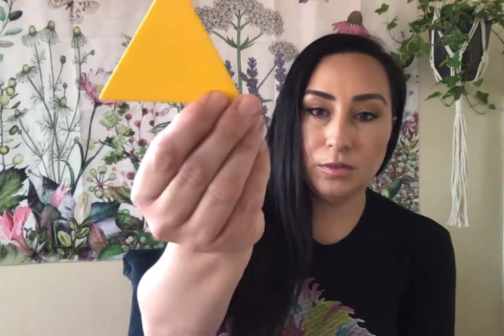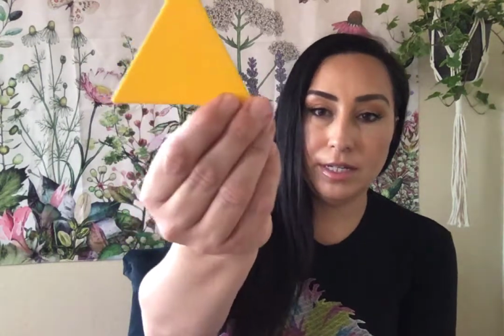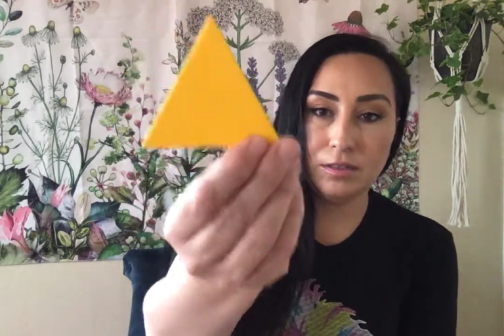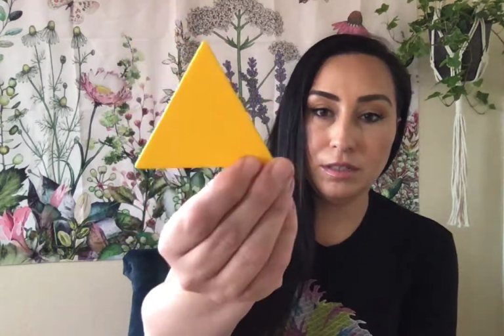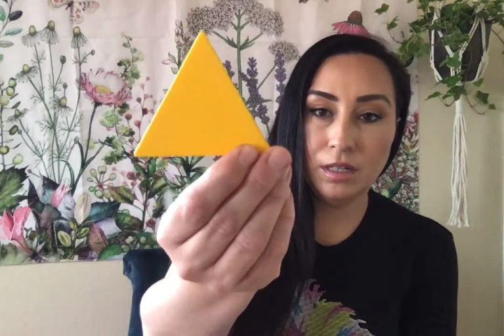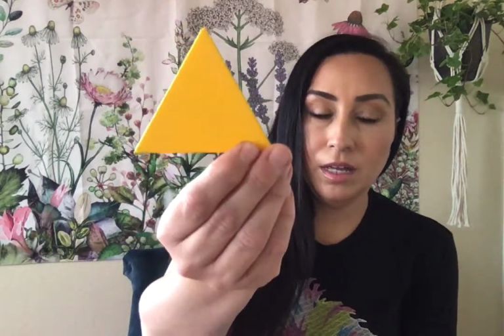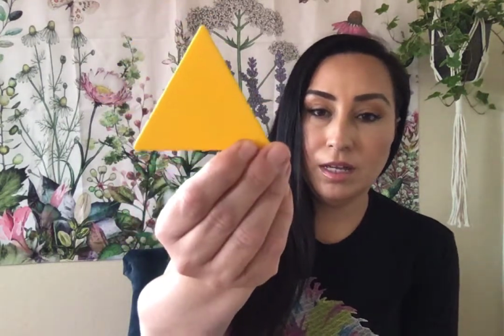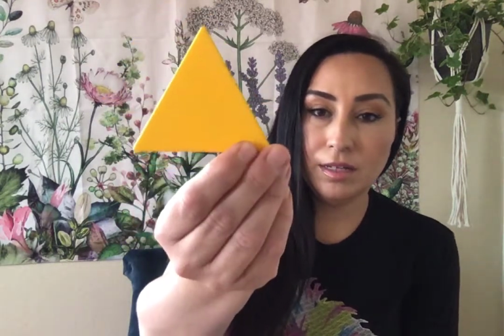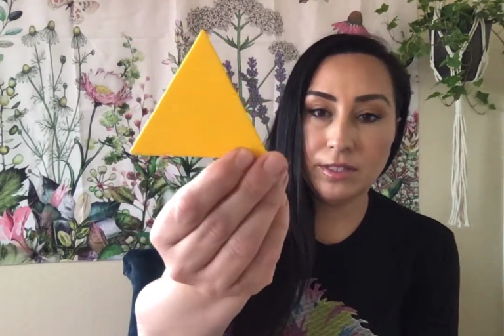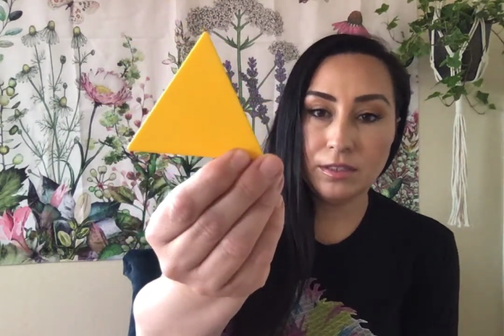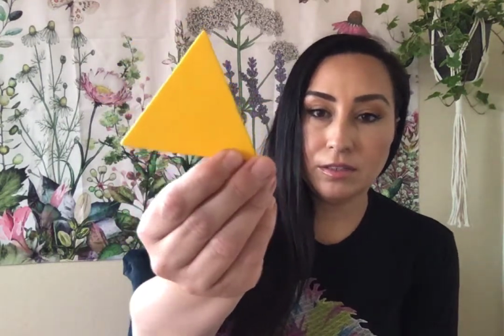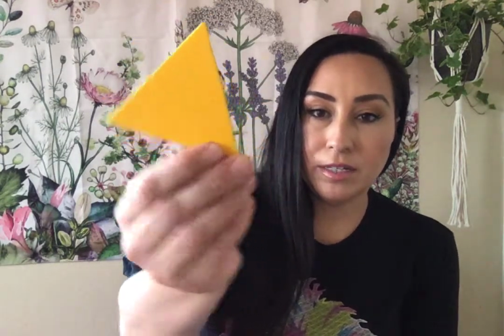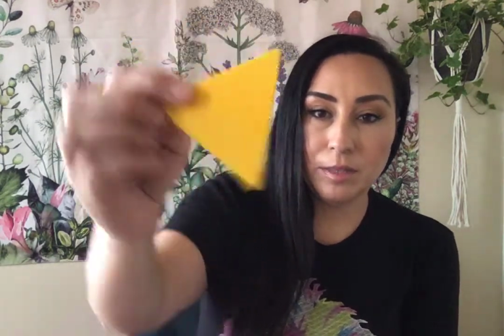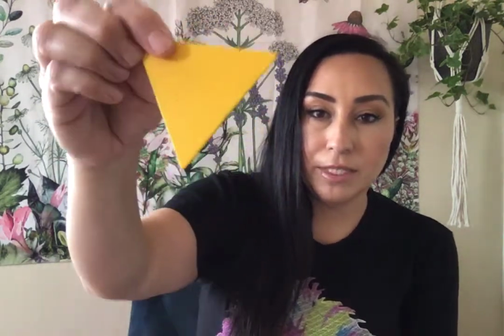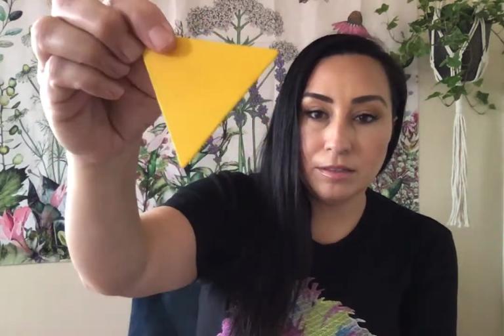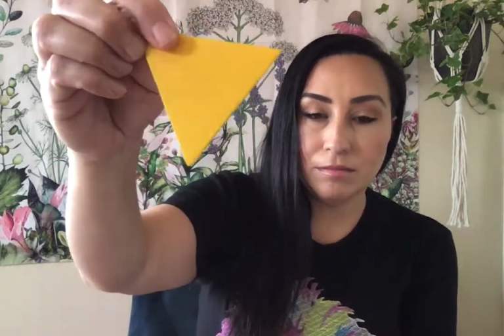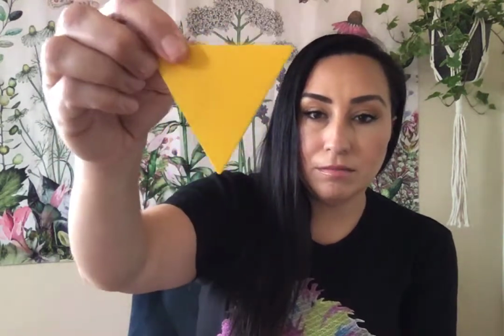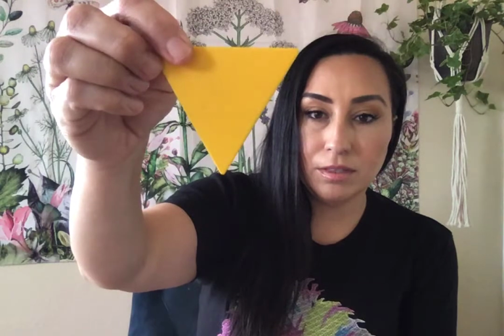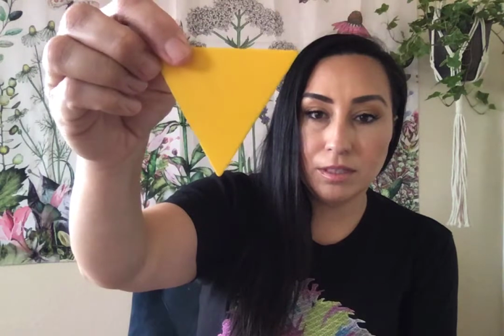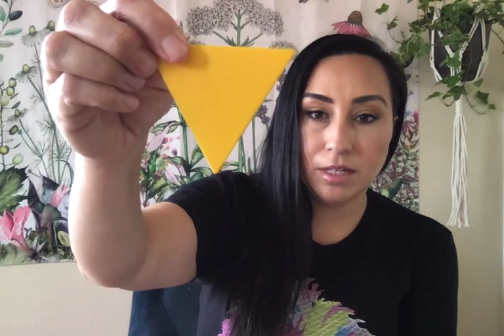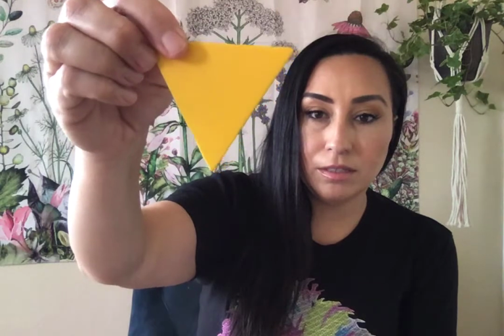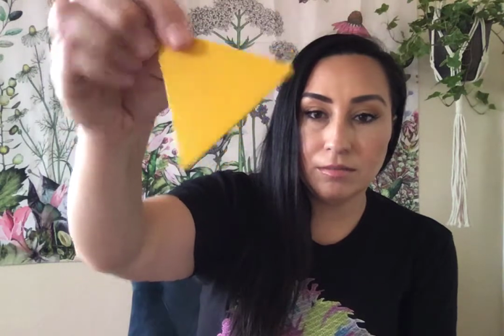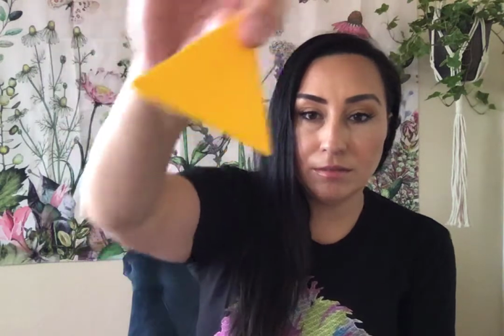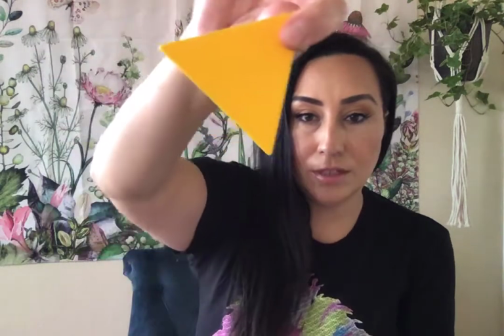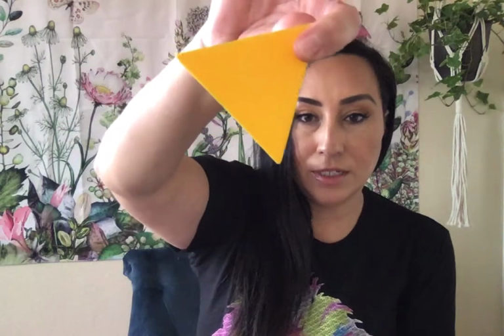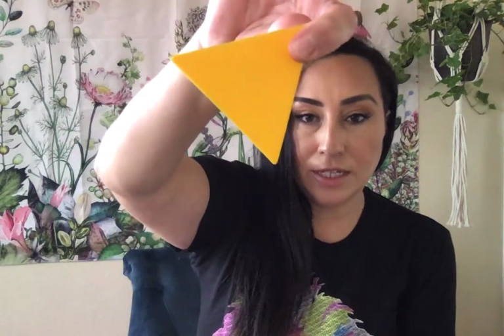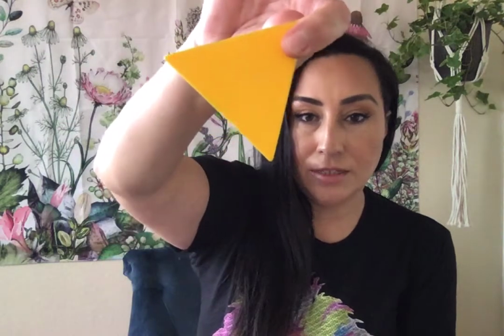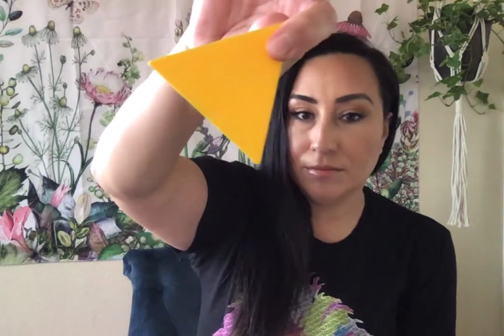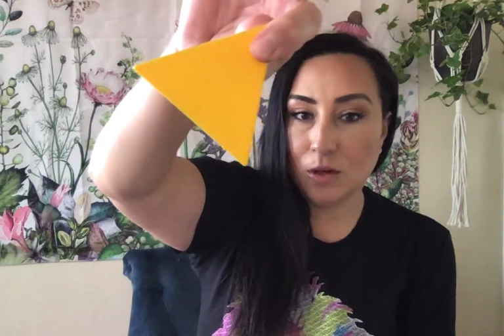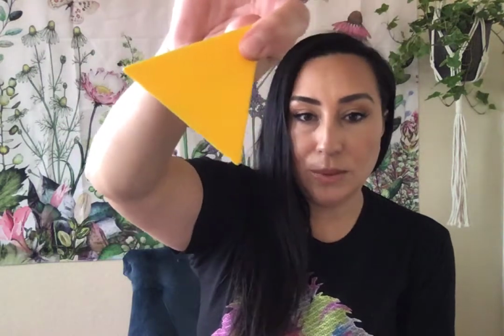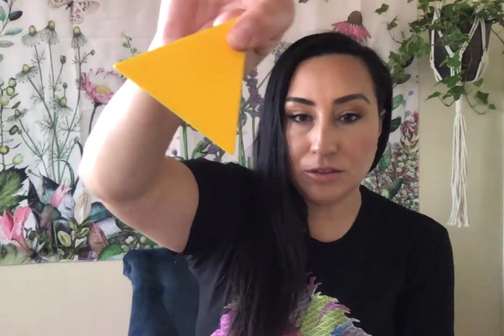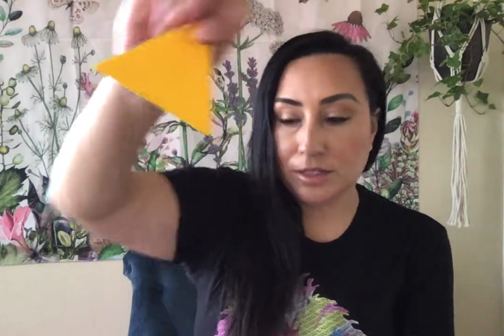Triangle. Now if I turn the triangle upside down, still a triangle. Turn it on its side, always a triangle.